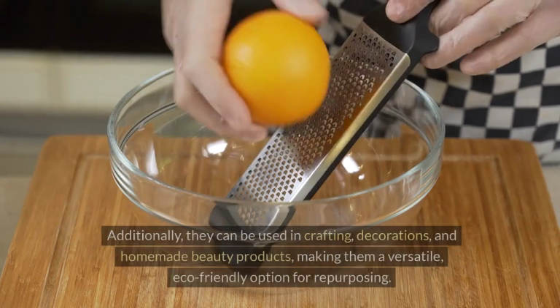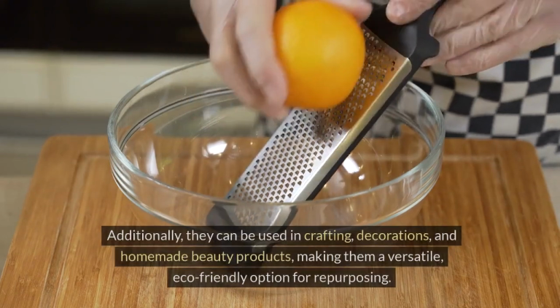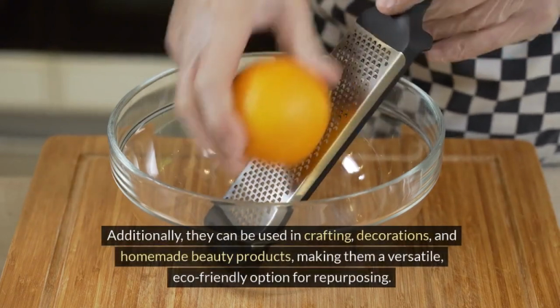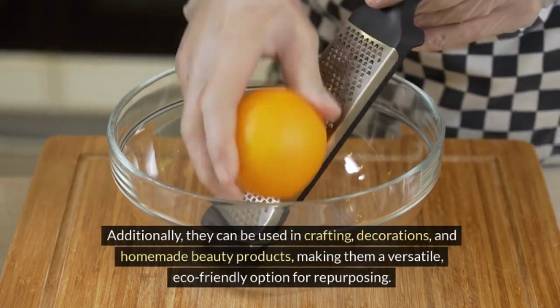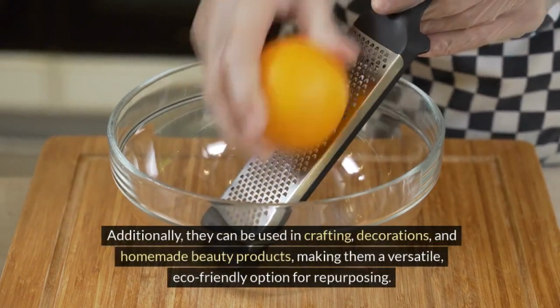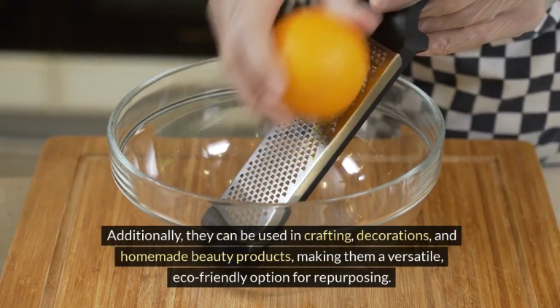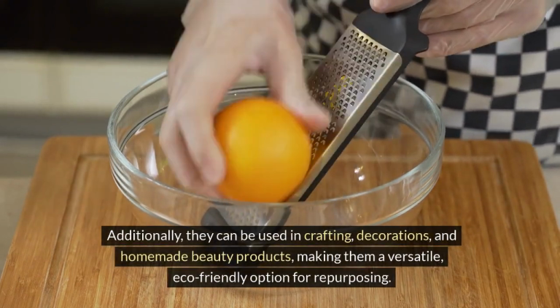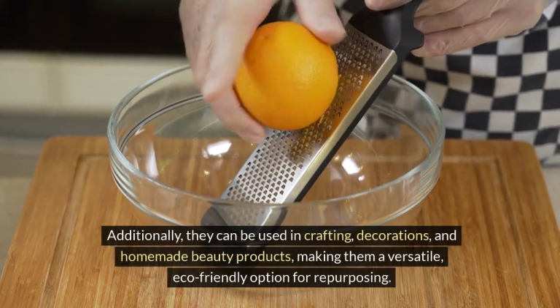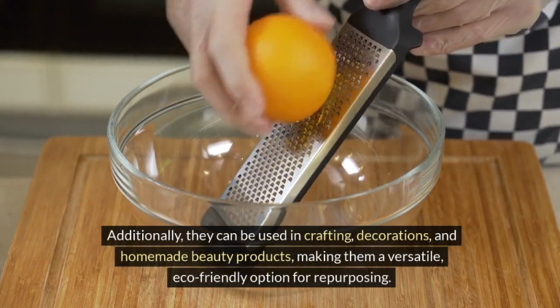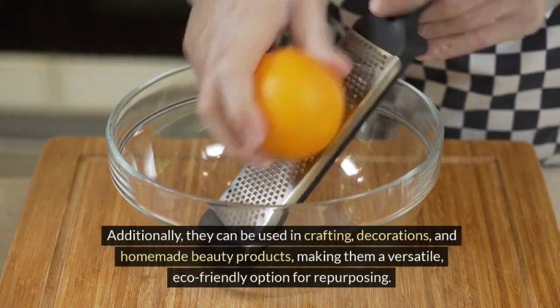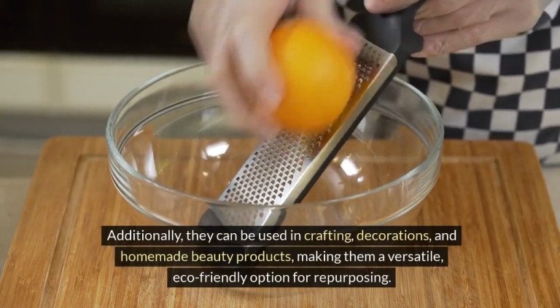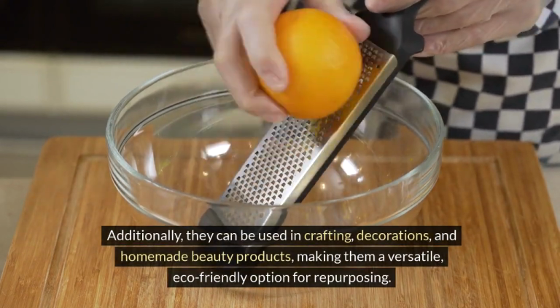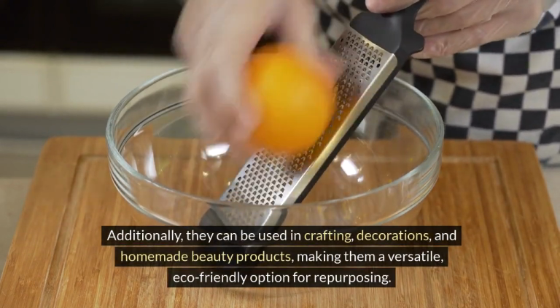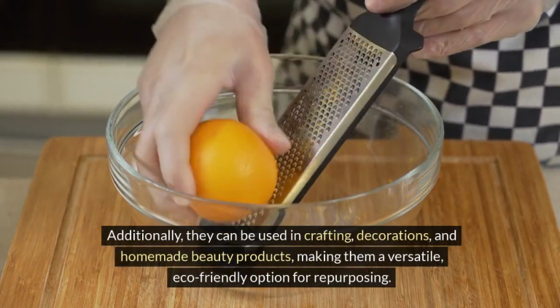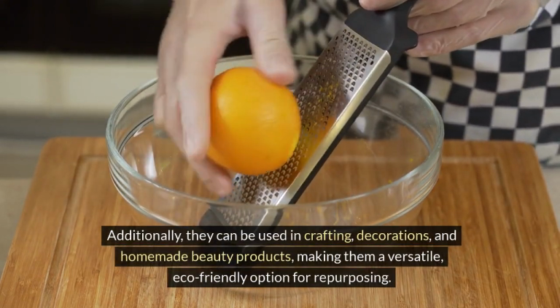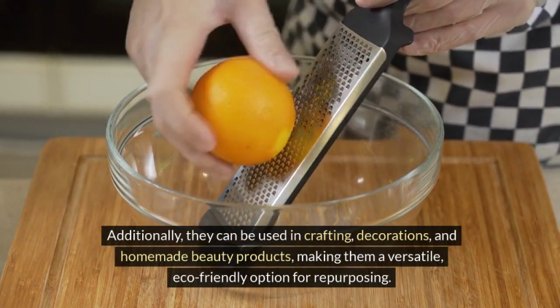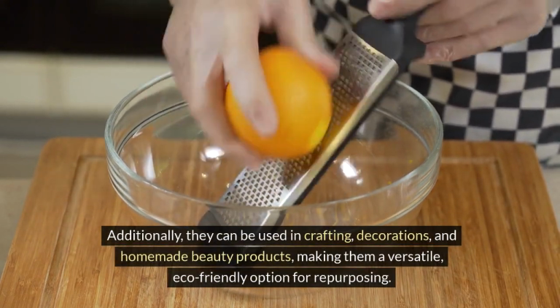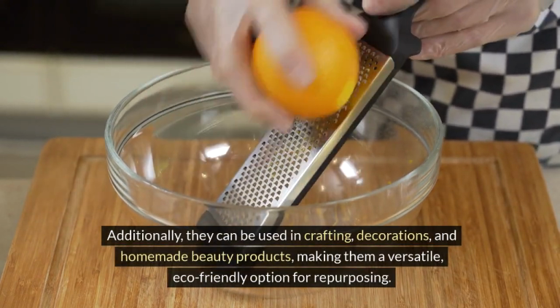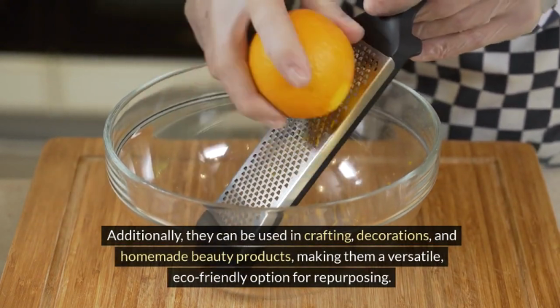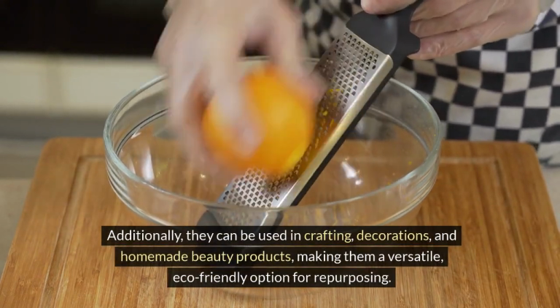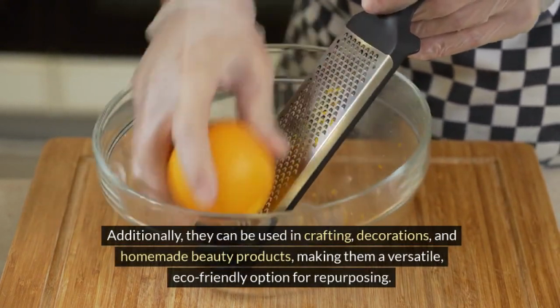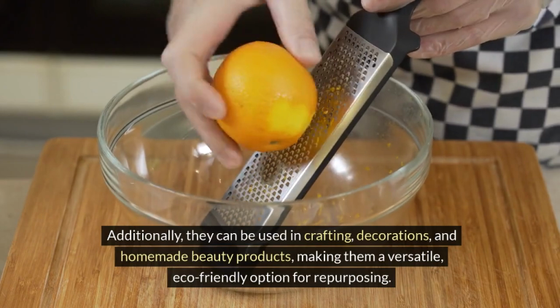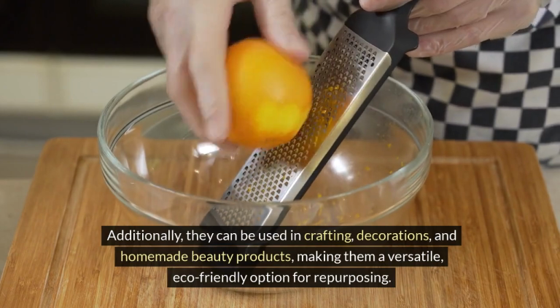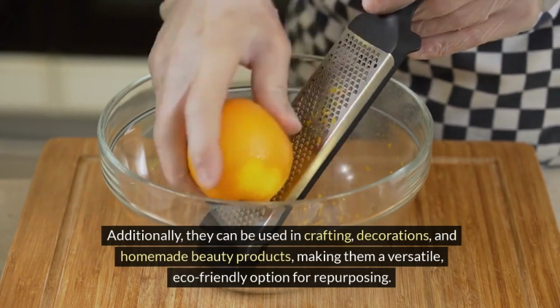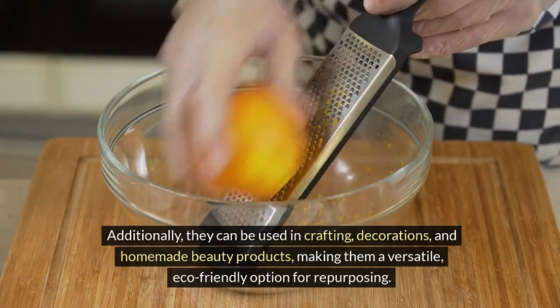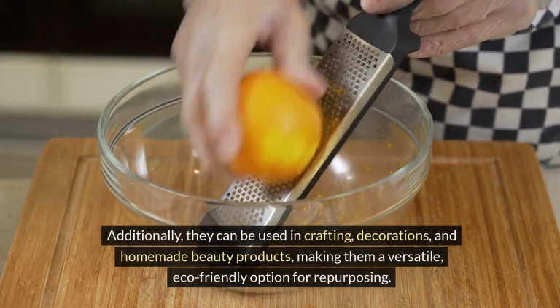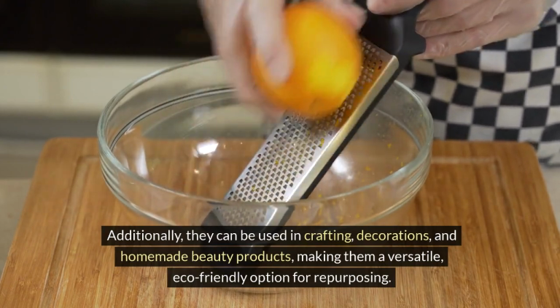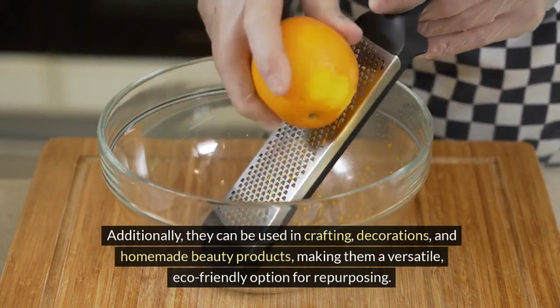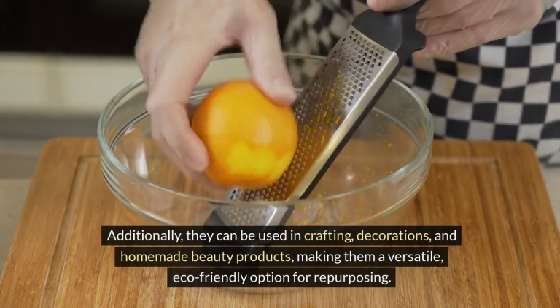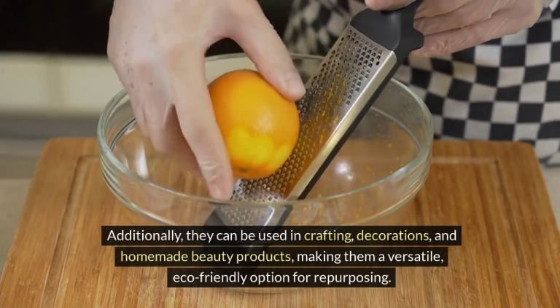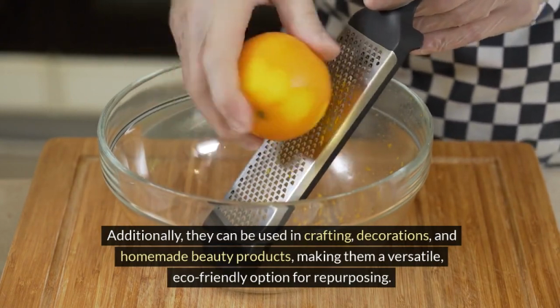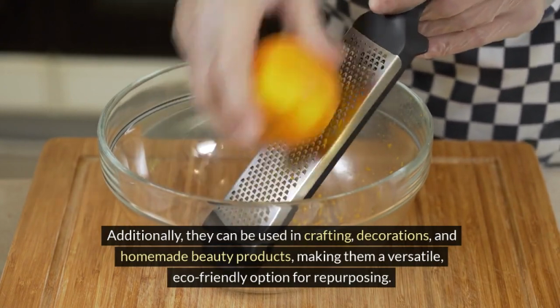Additionally, they can be used in crafting, decorations, and homemade beauty products, making them a versatile, eco-friendly option for repurposing.